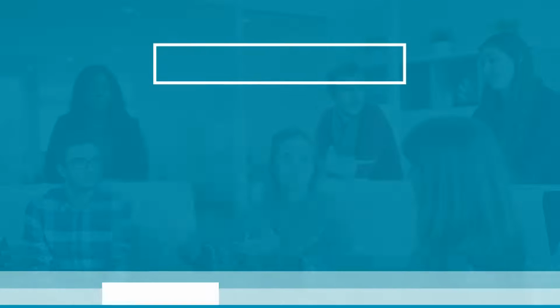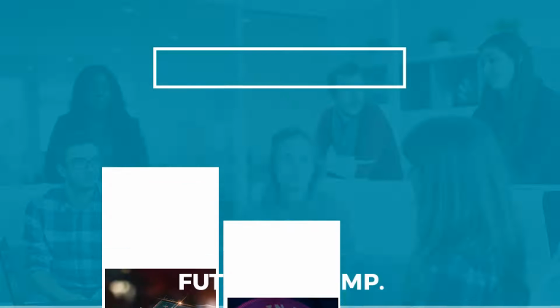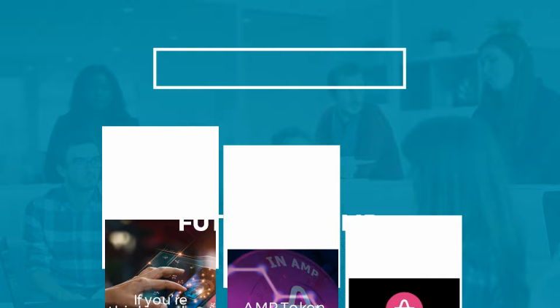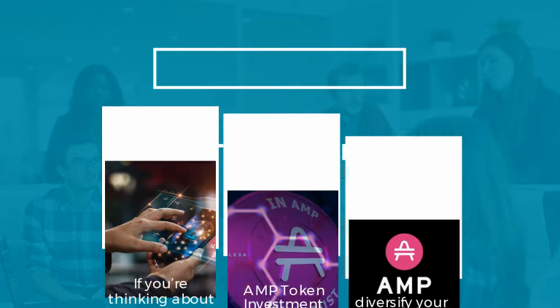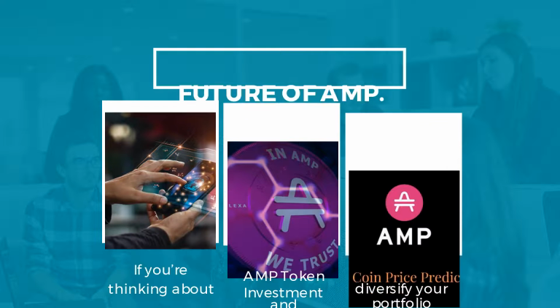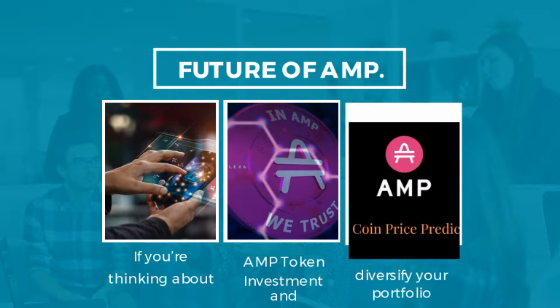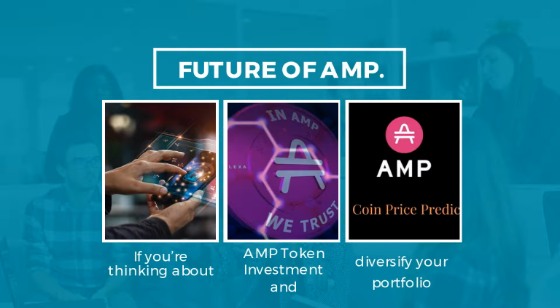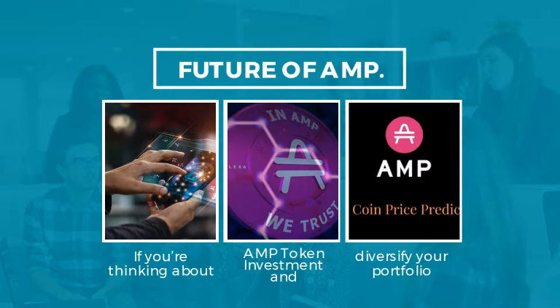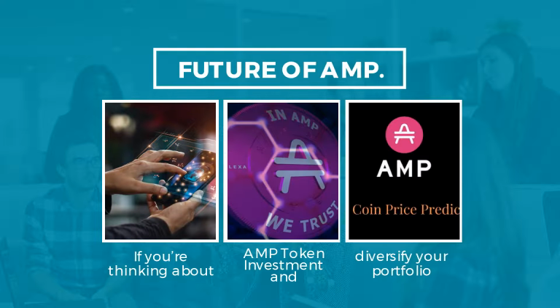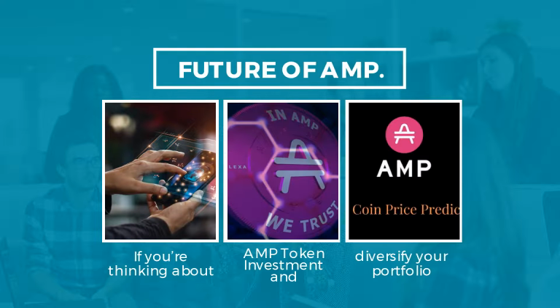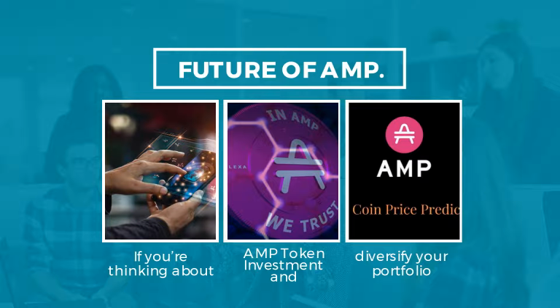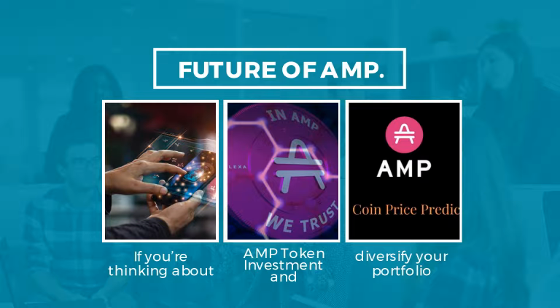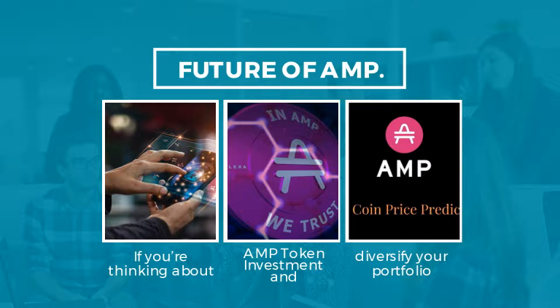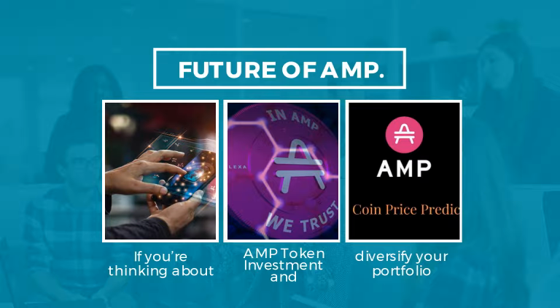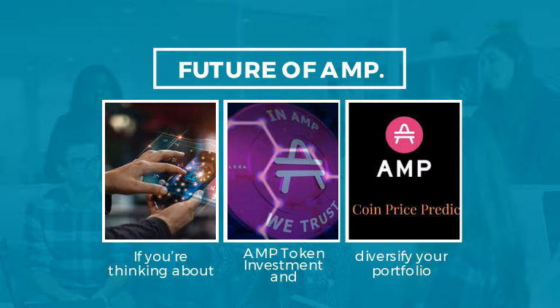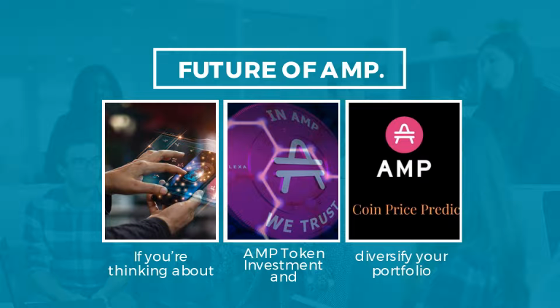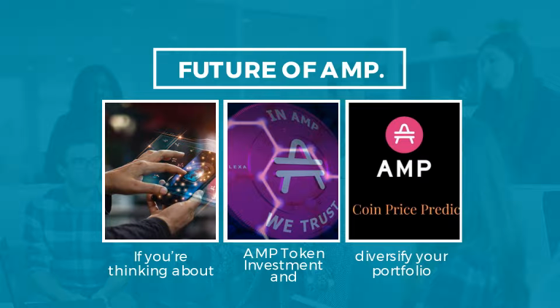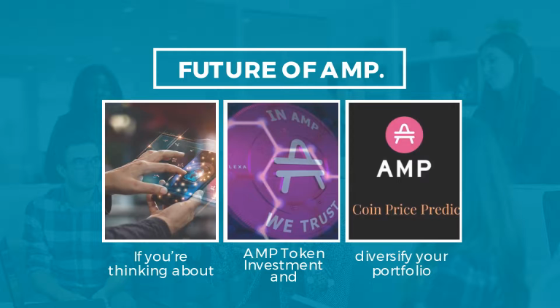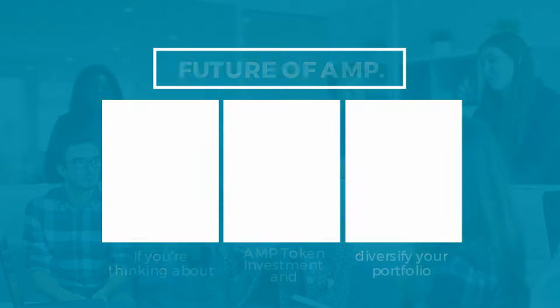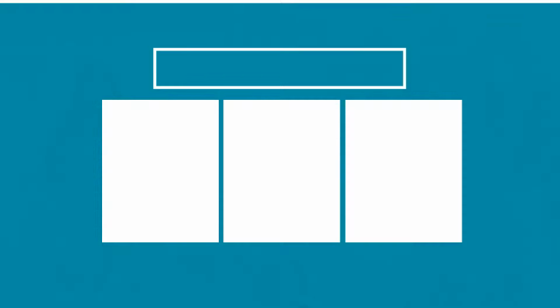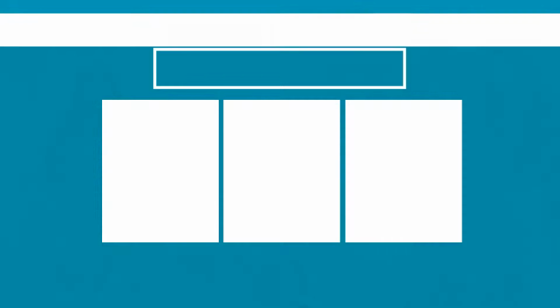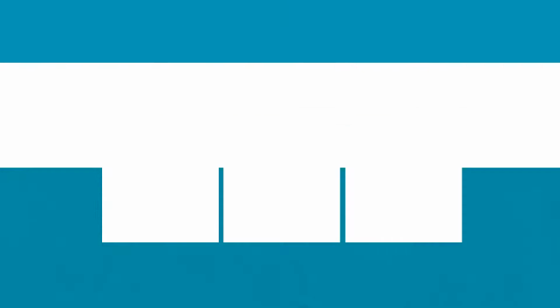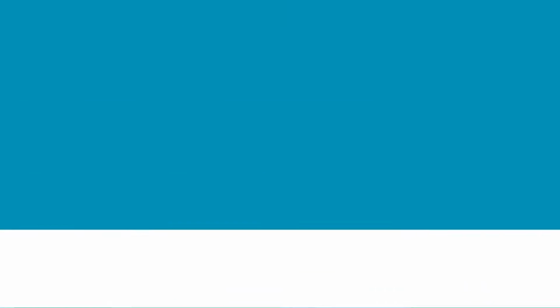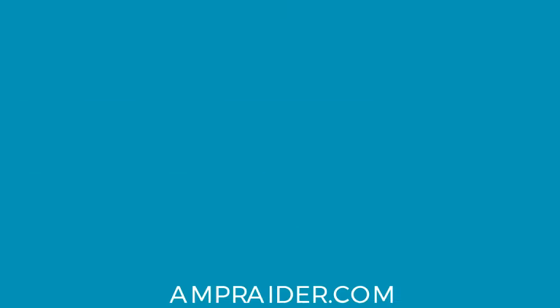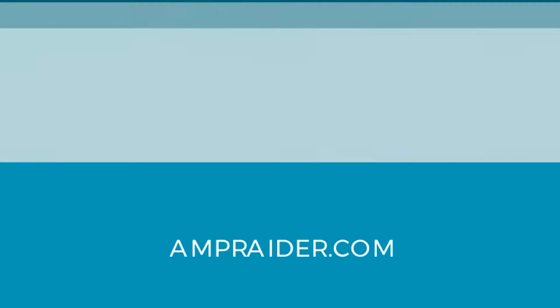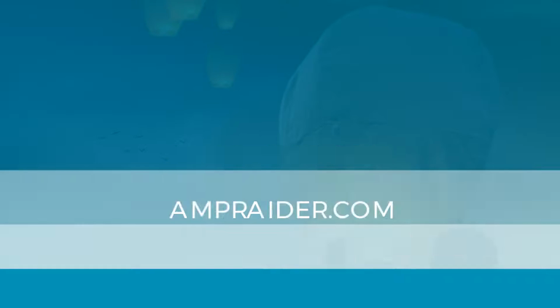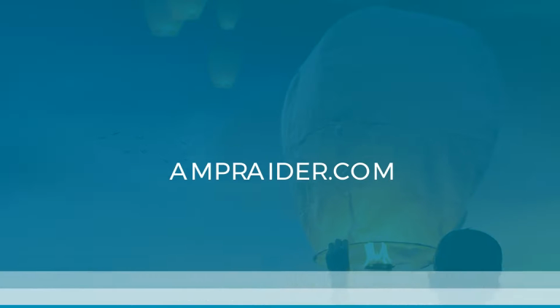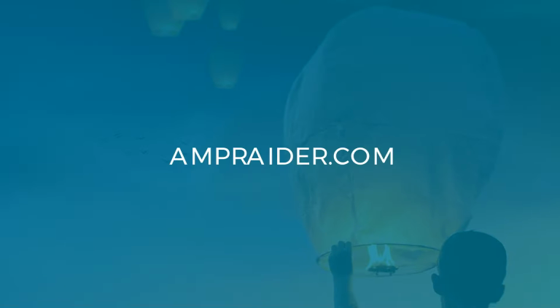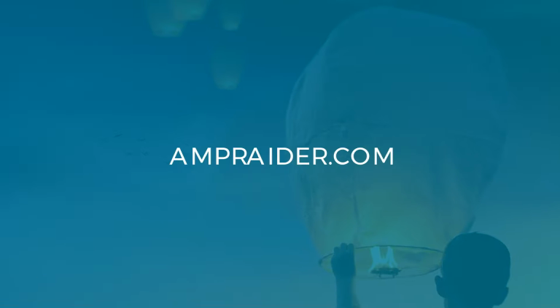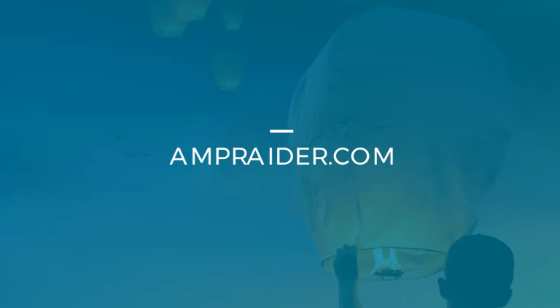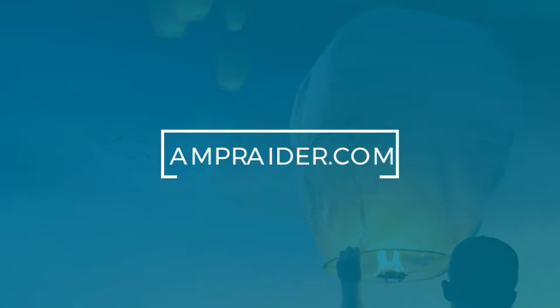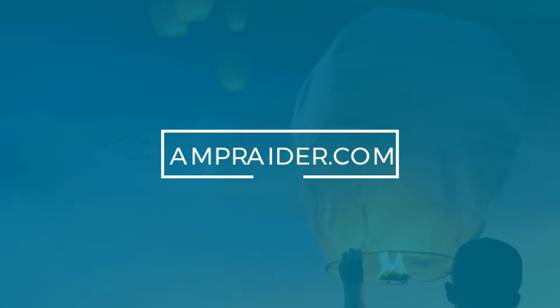Learn more about the future of Amp at amperator.com.